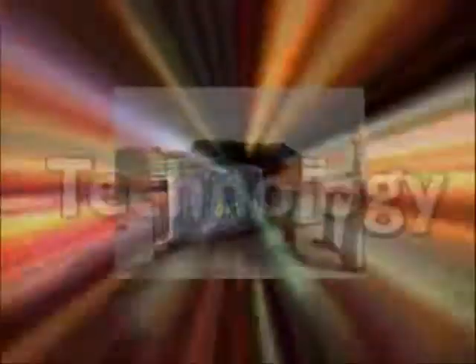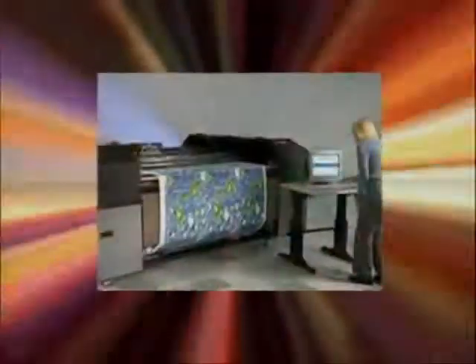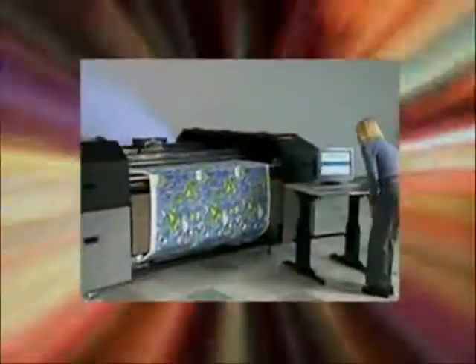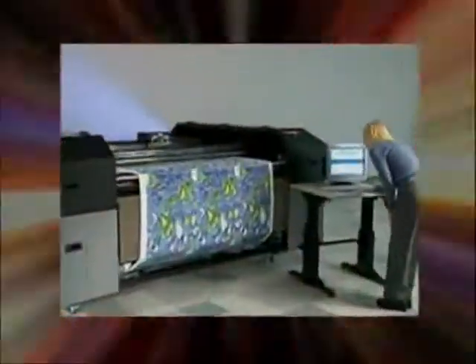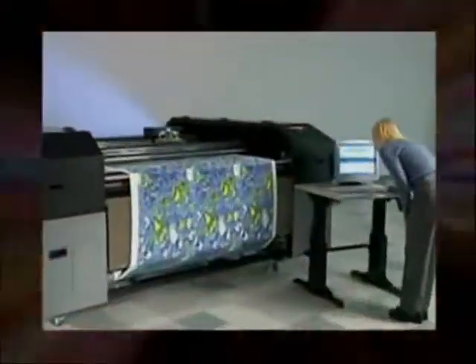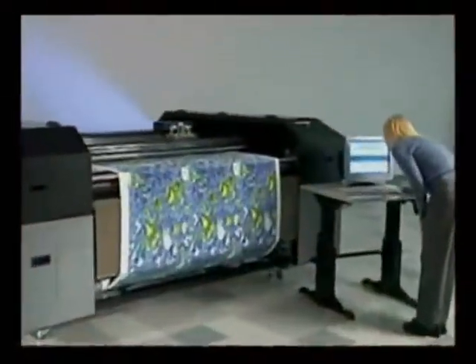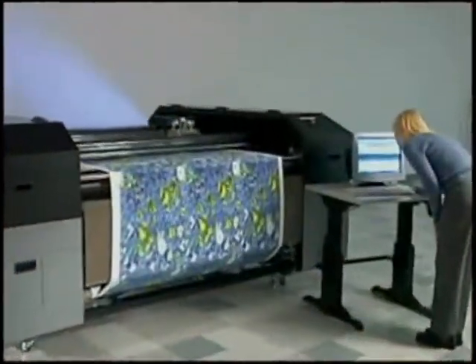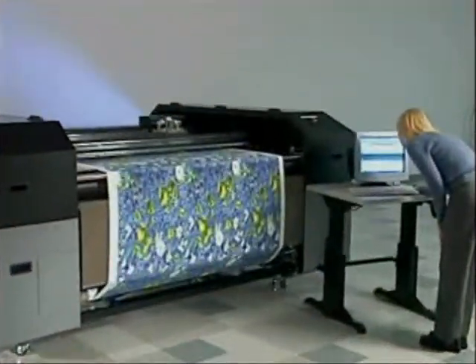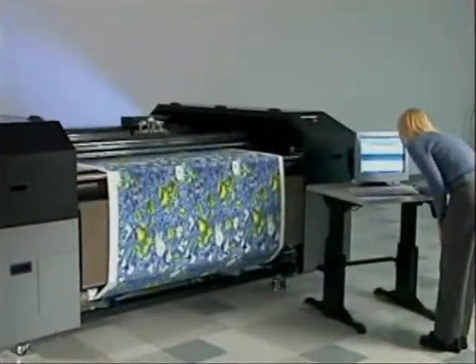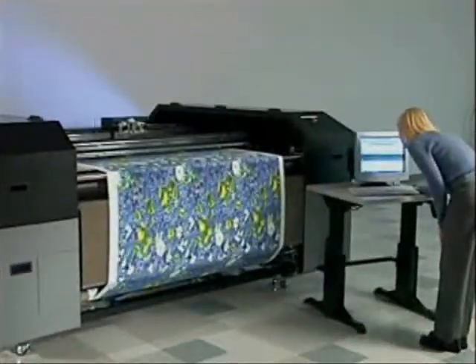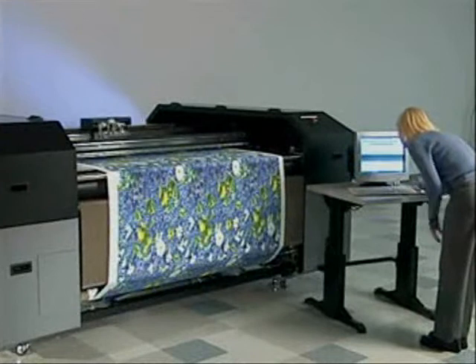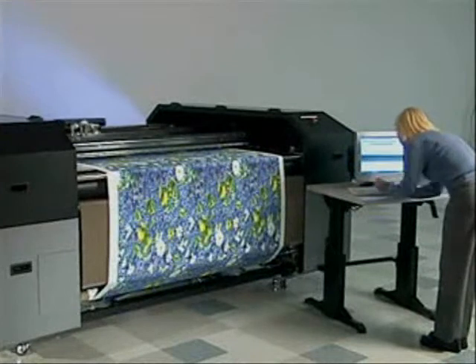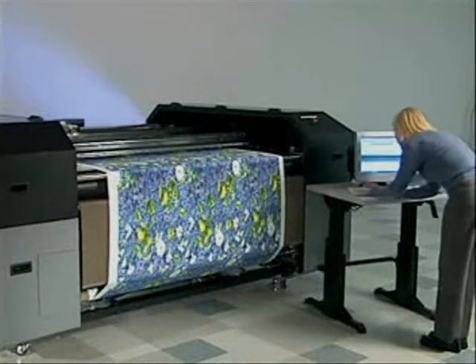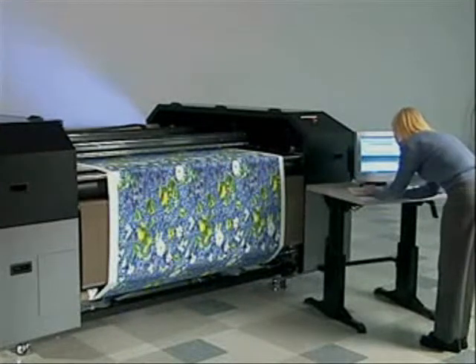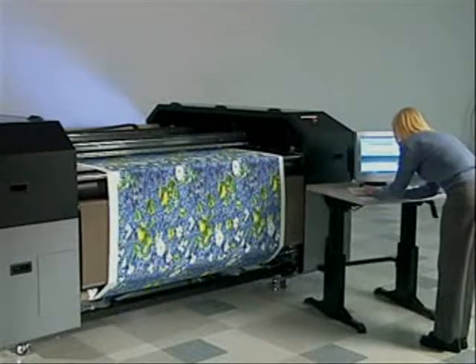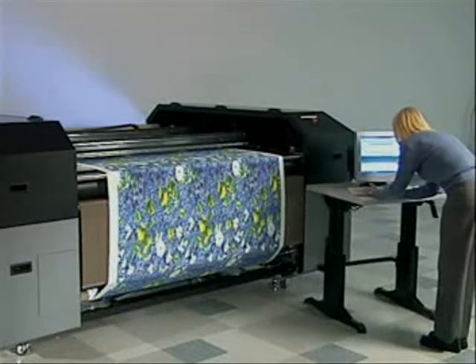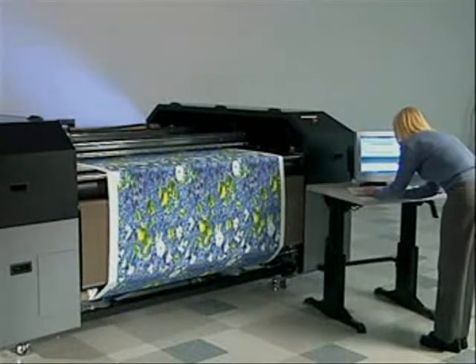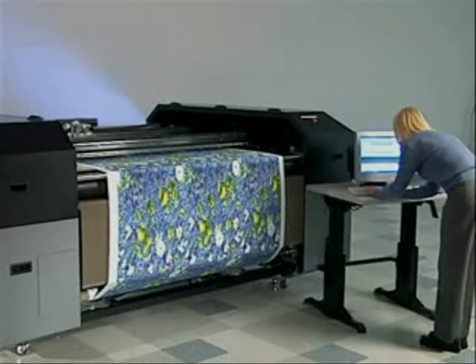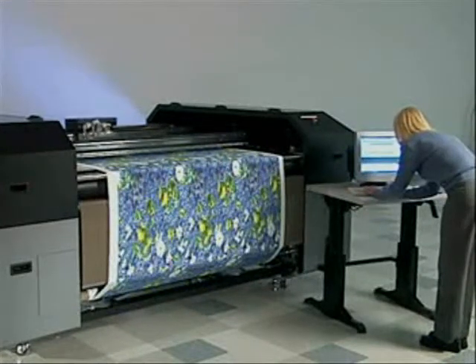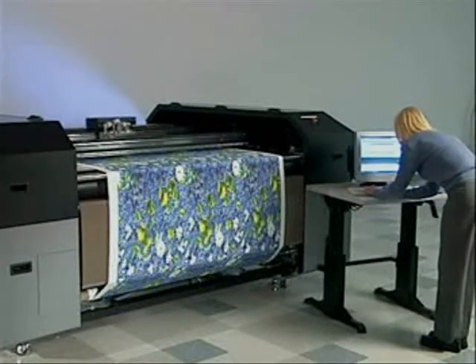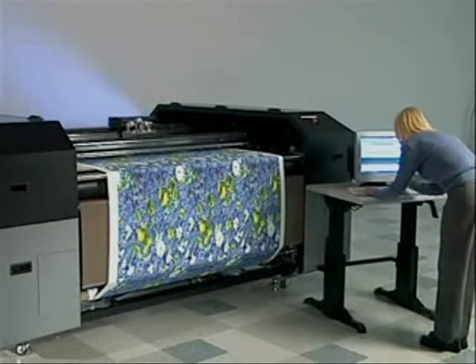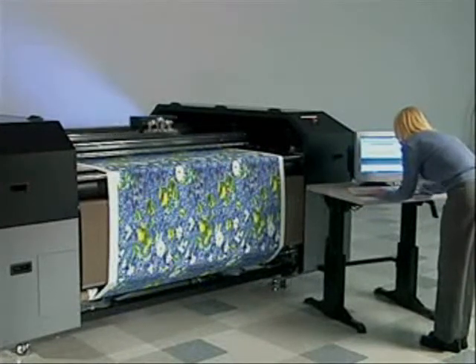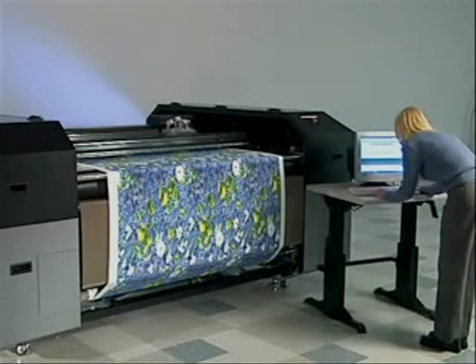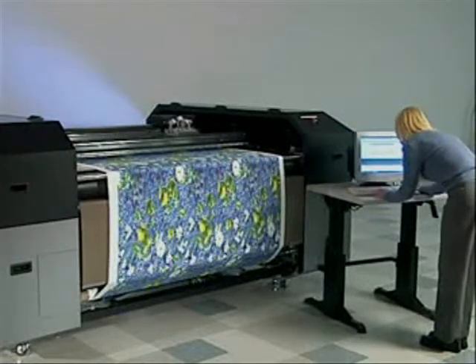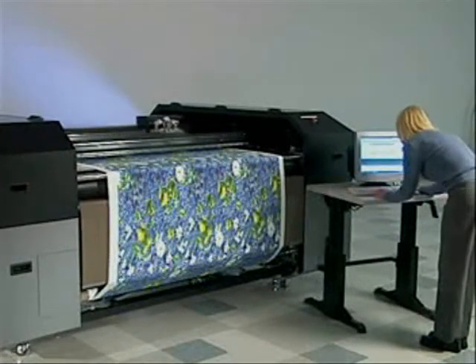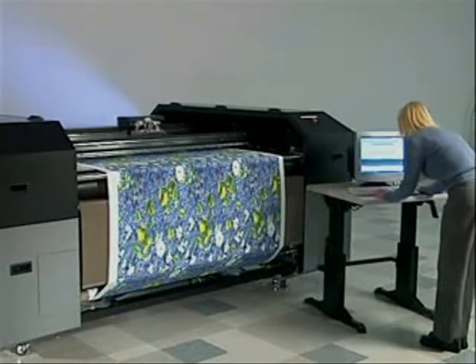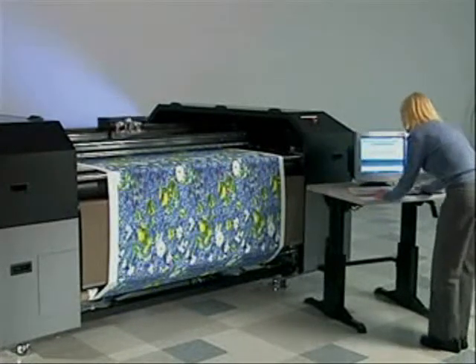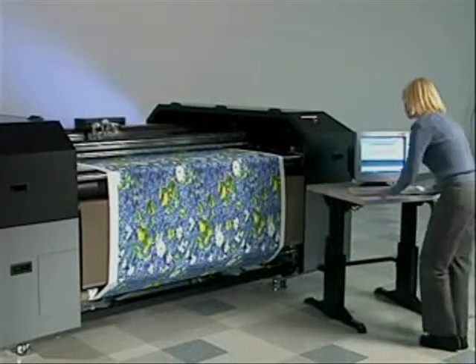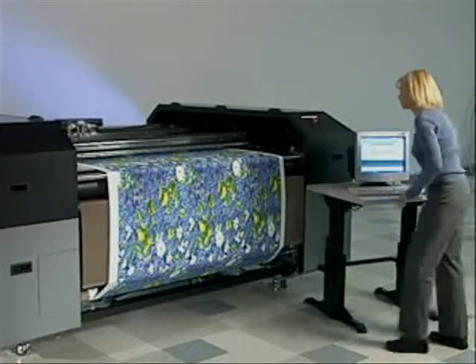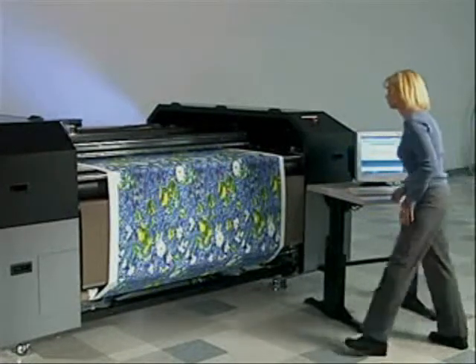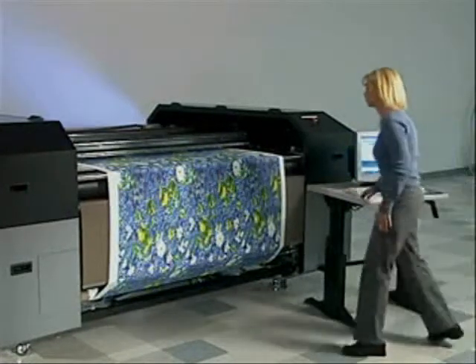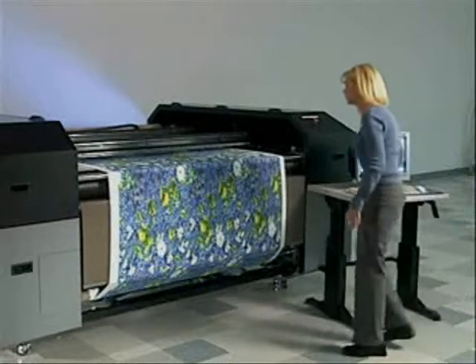Introducing DuPont Artistry Digital Printing for Textiles. Combining technology with textiles.